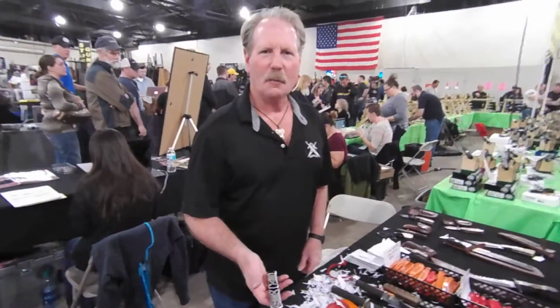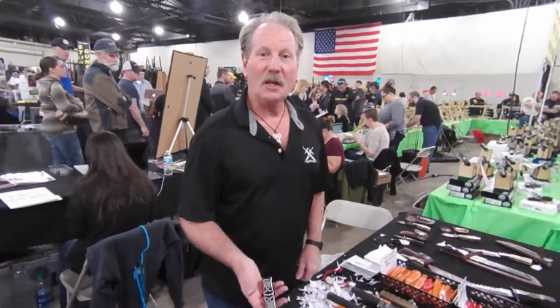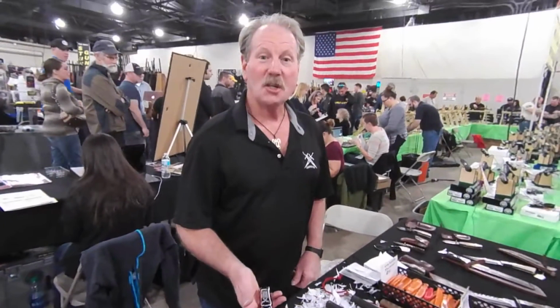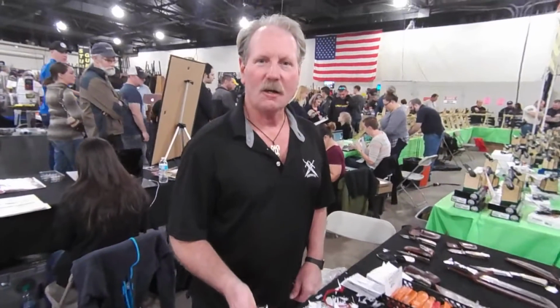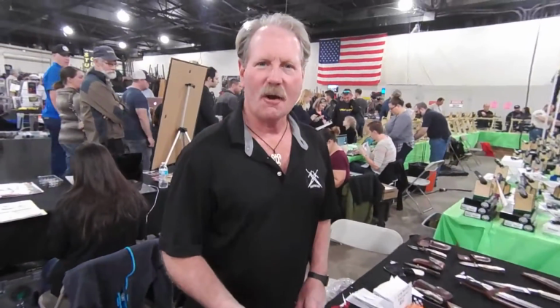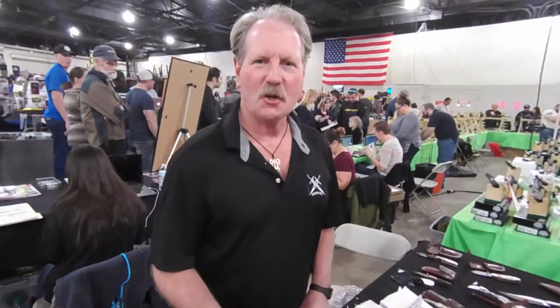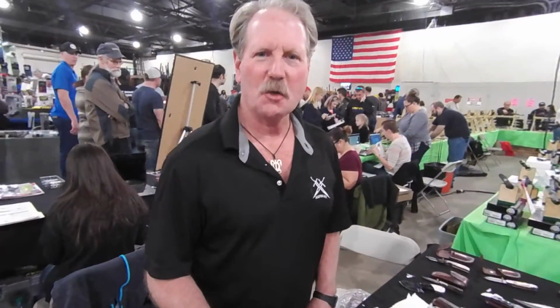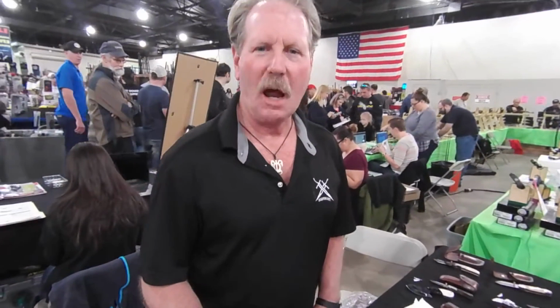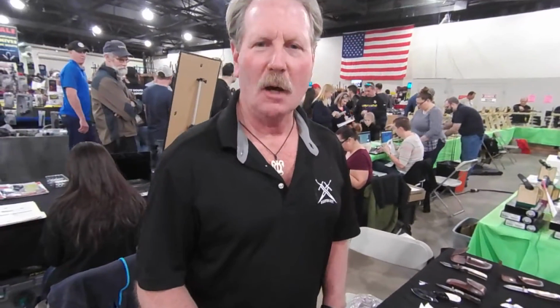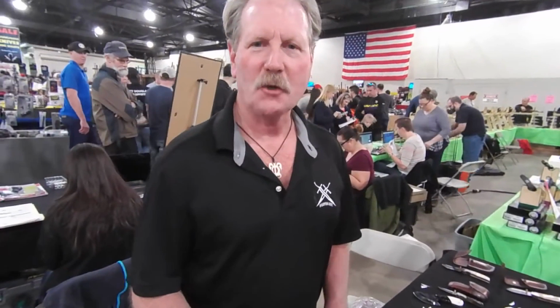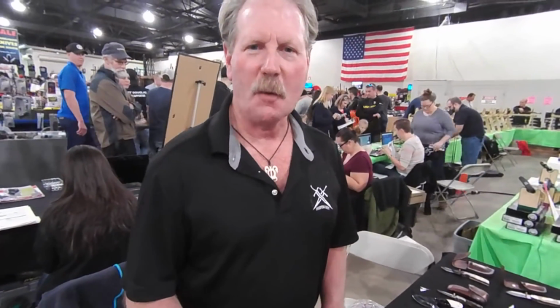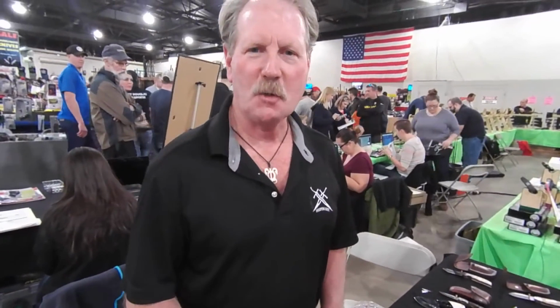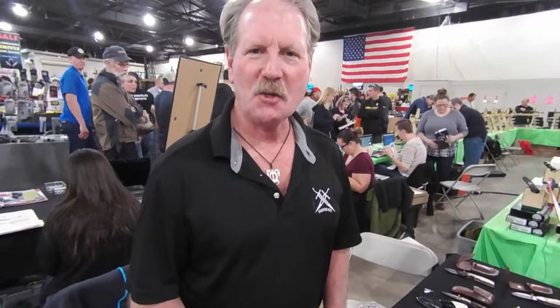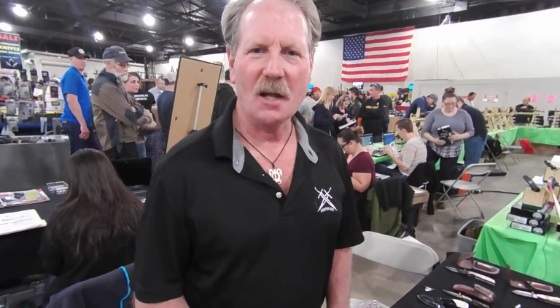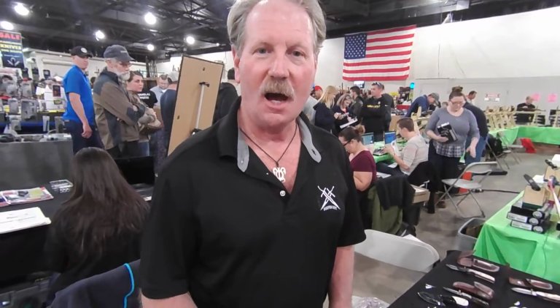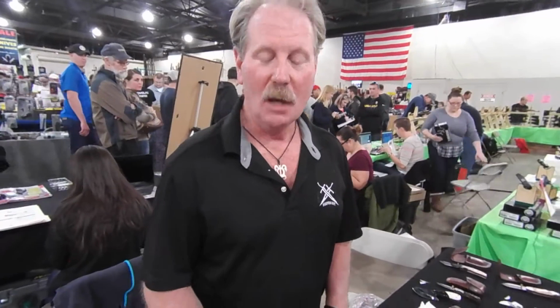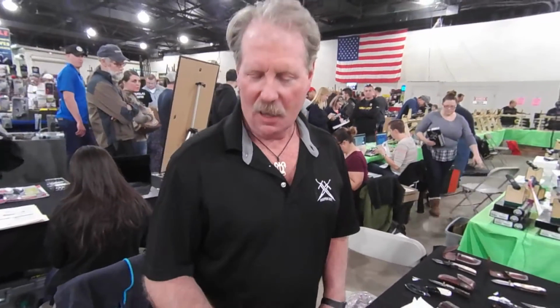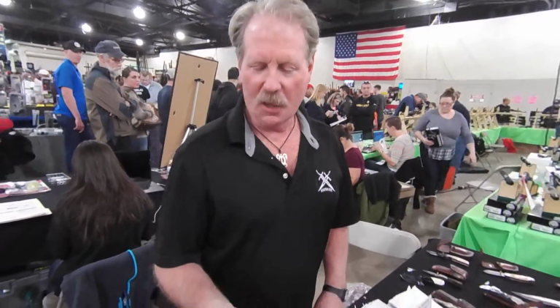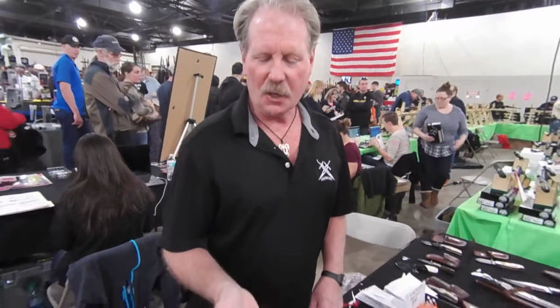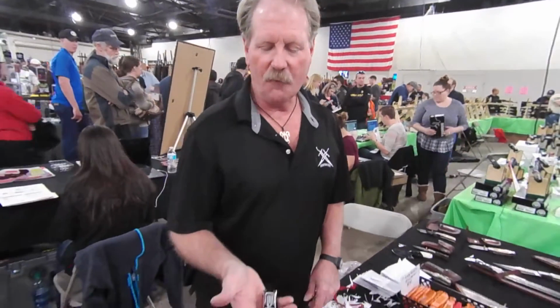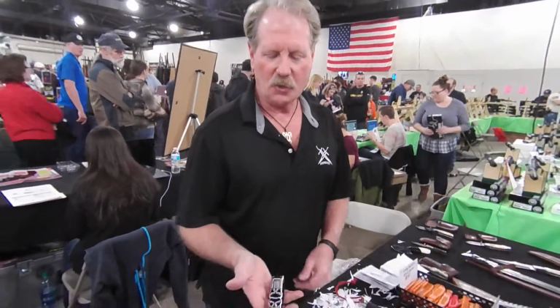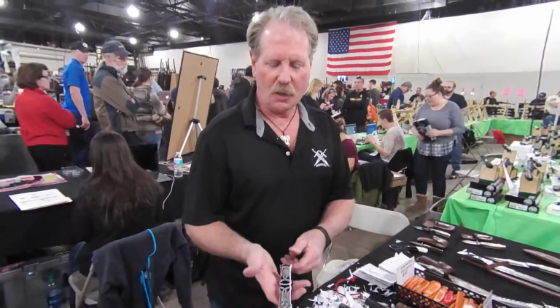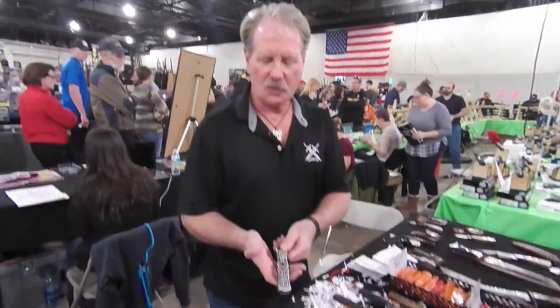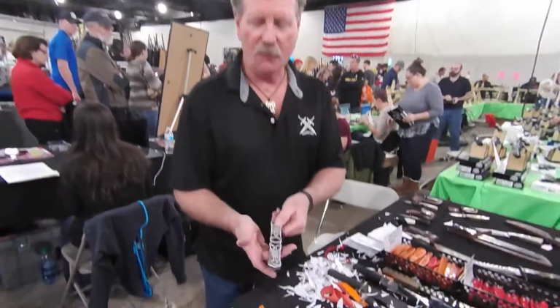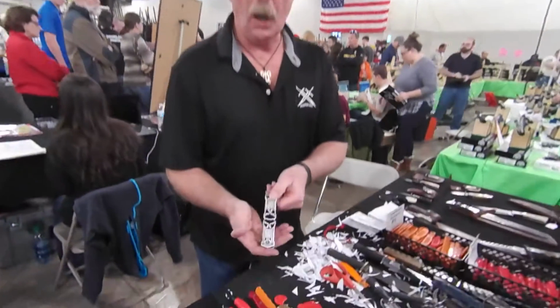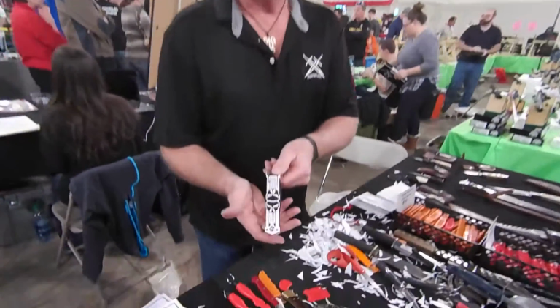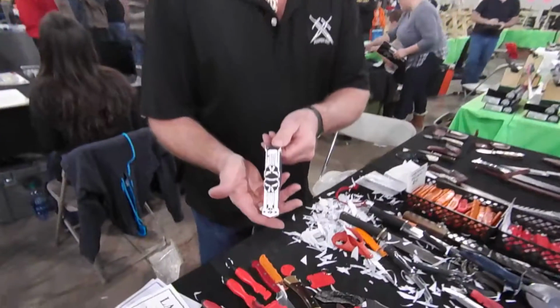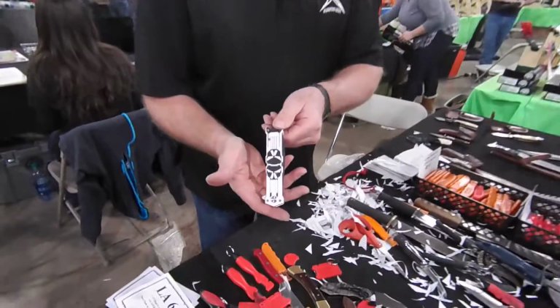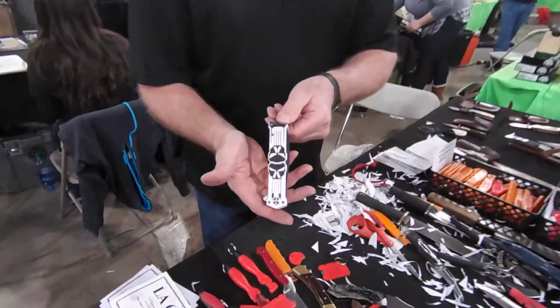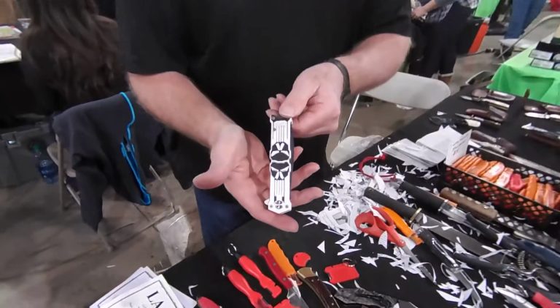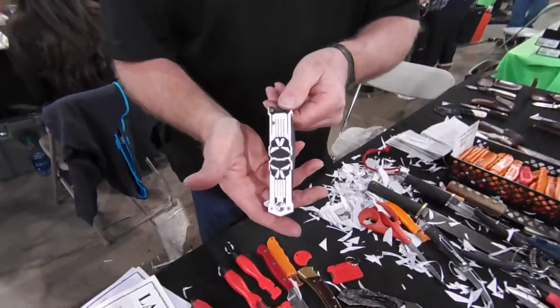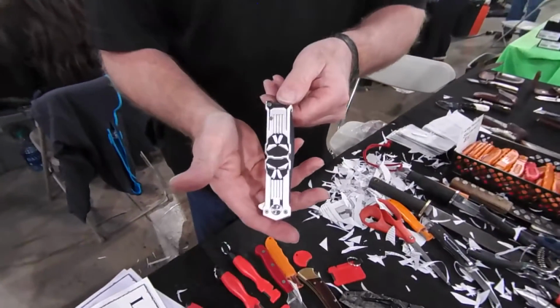The Mini Skull Crusher. This is Brad Buckner, SharpensBest.com. This knife is our next giveaway. It's a nice knife.